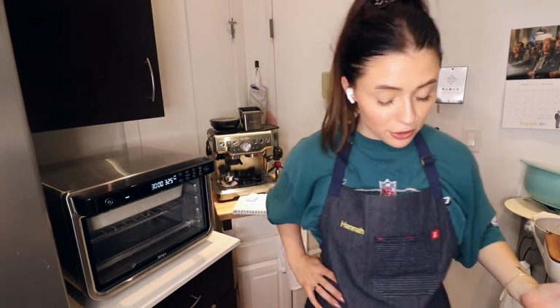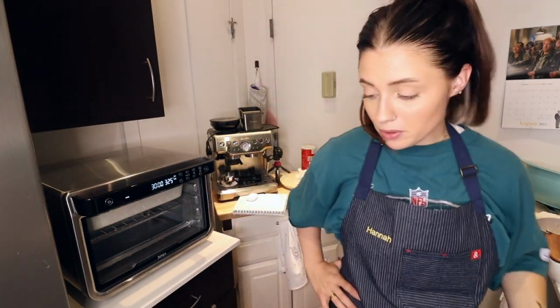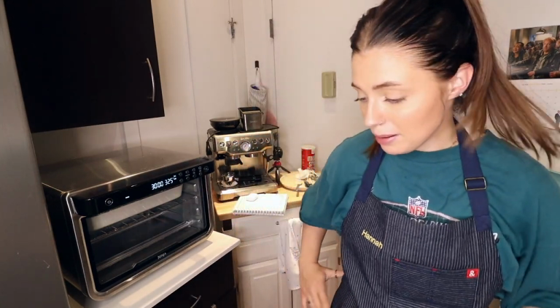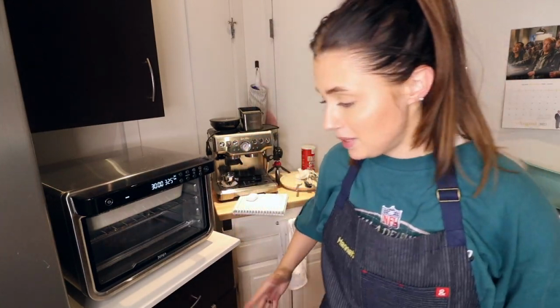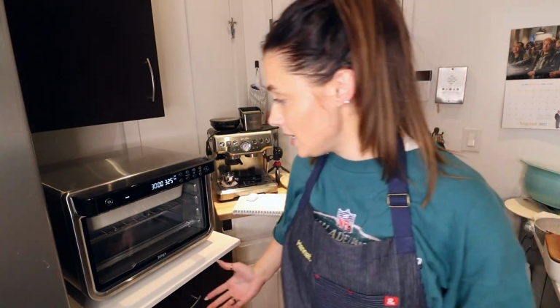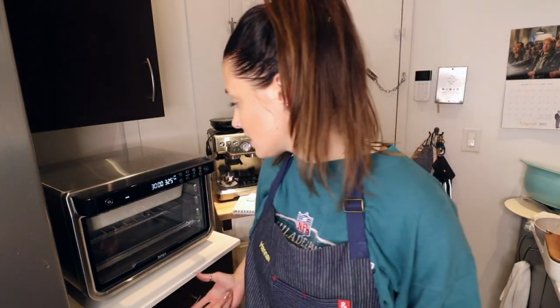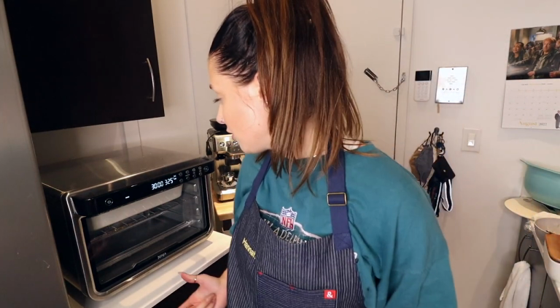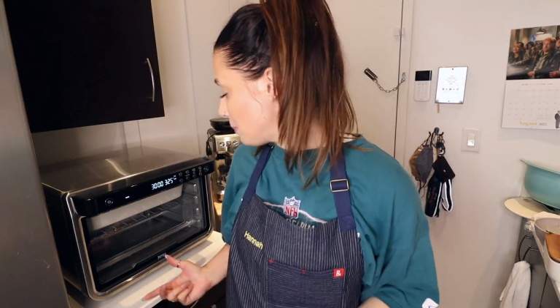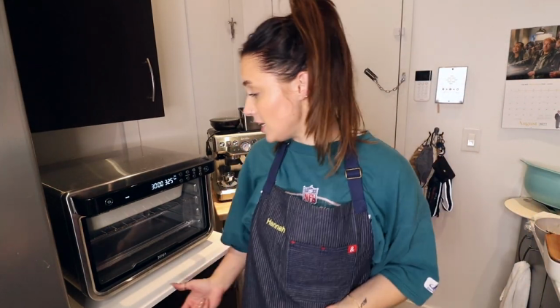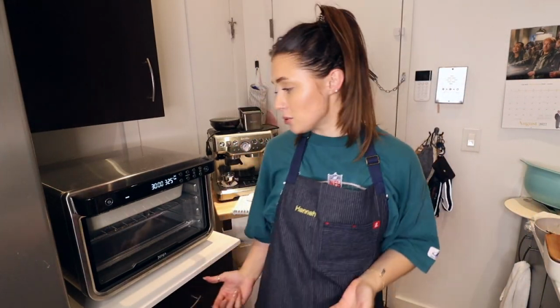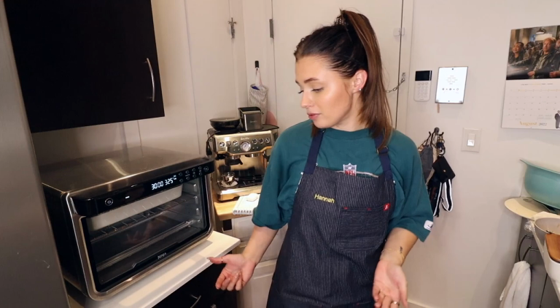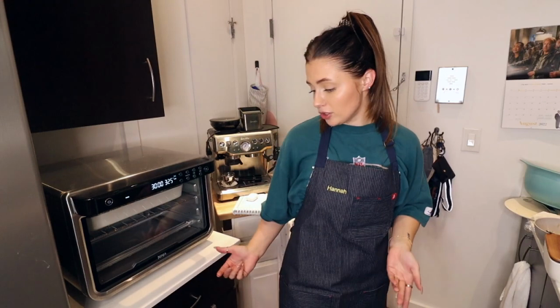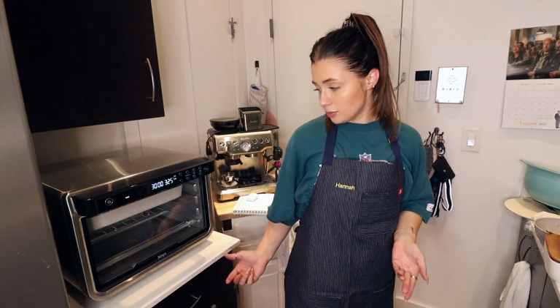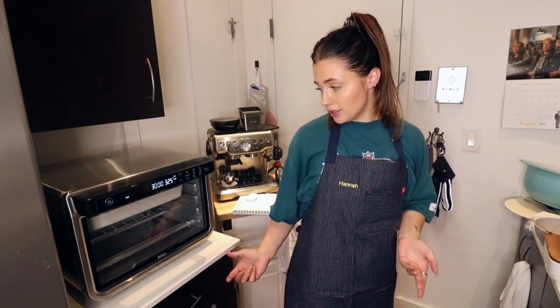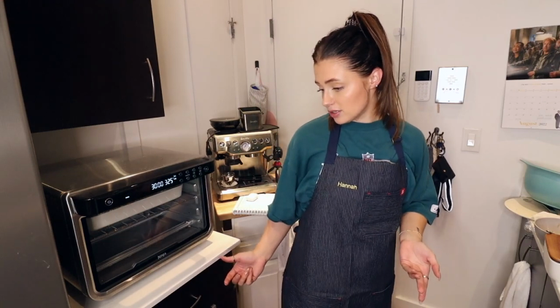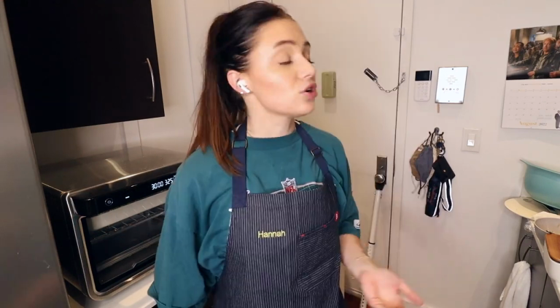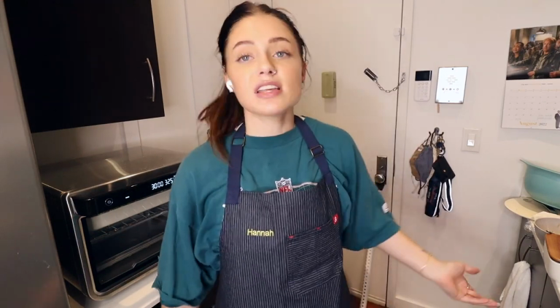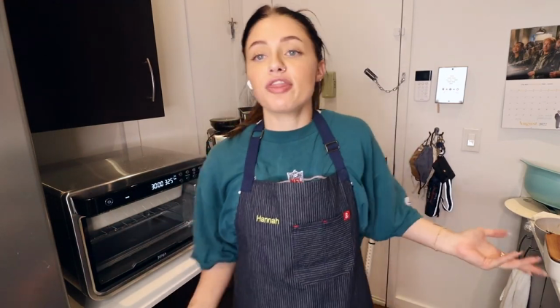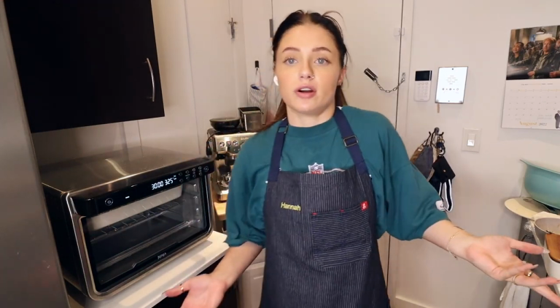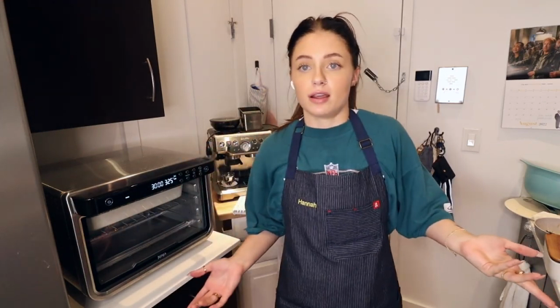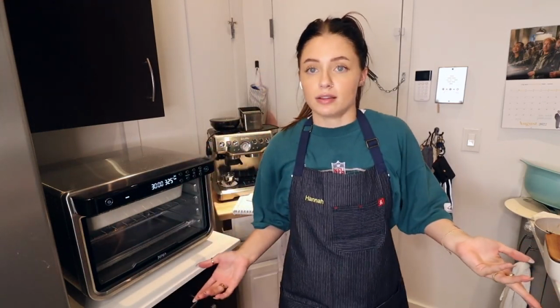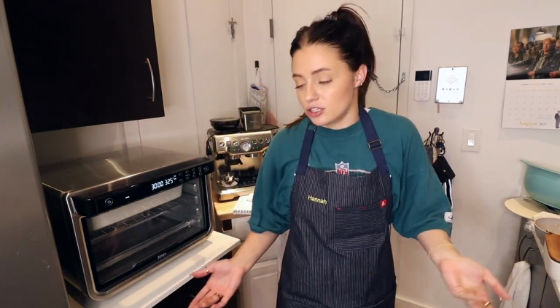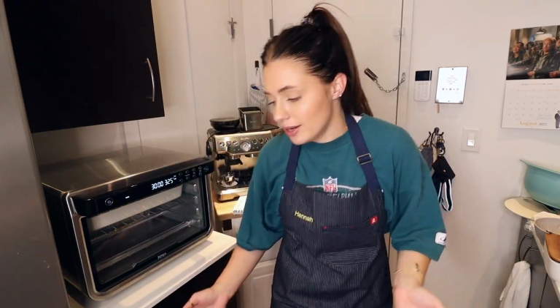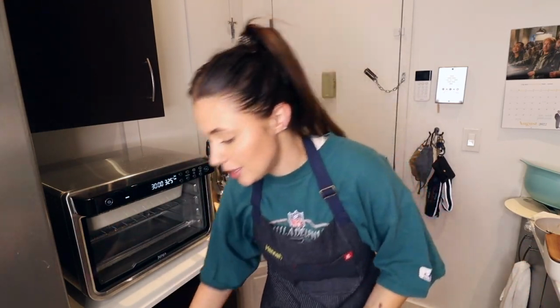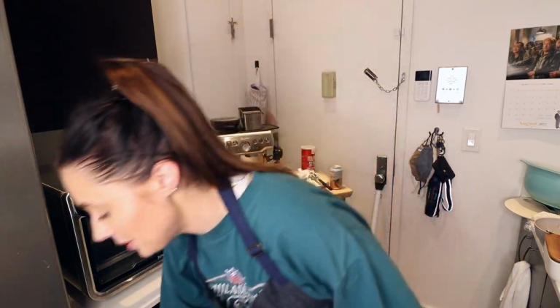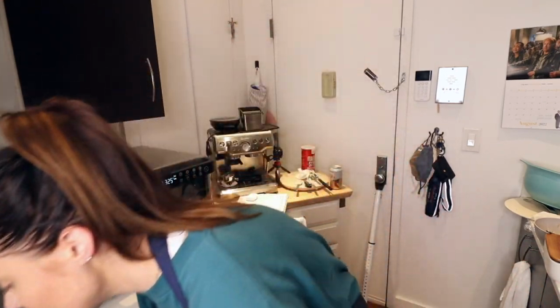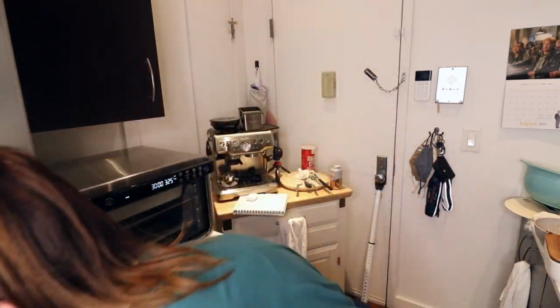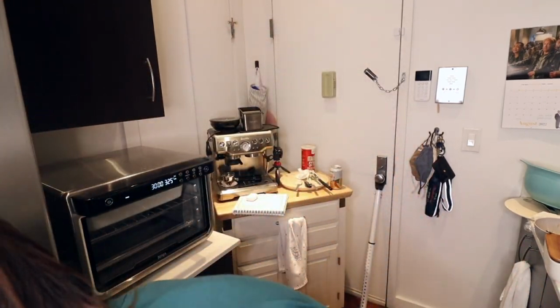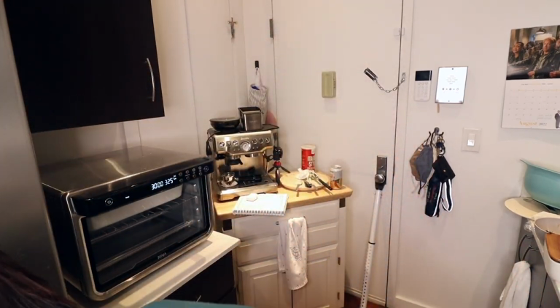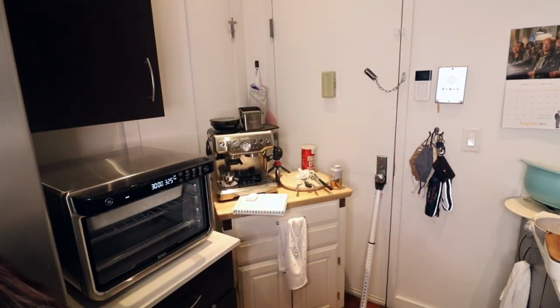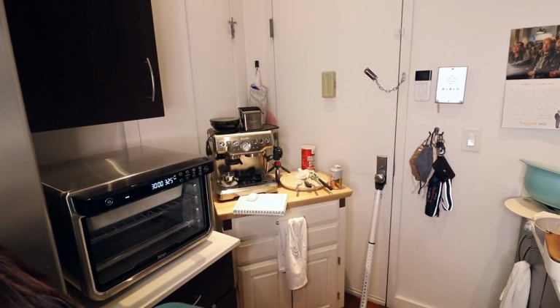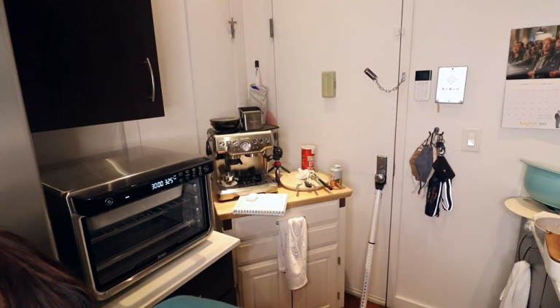I also want to make peas — I feel like peas would be really good with this. It's already 7:30. Do I need peas? I kind of want them though.